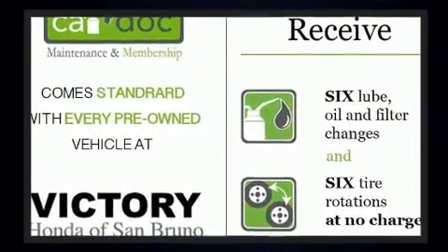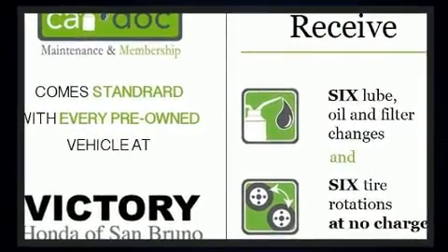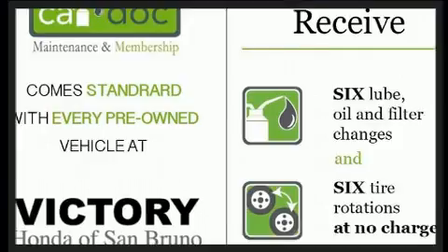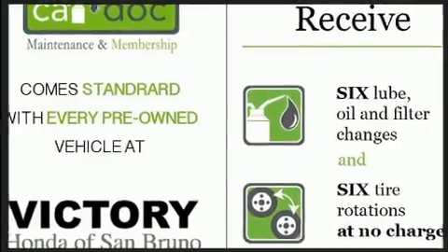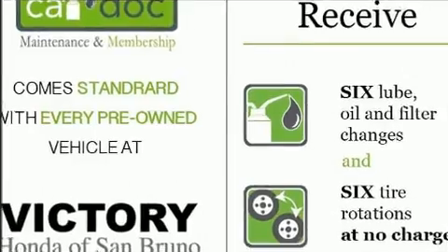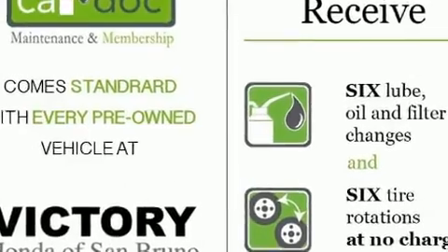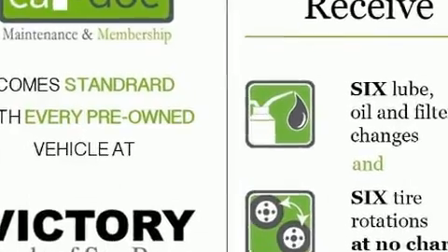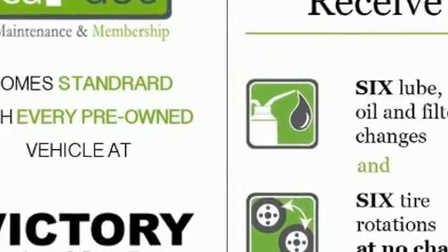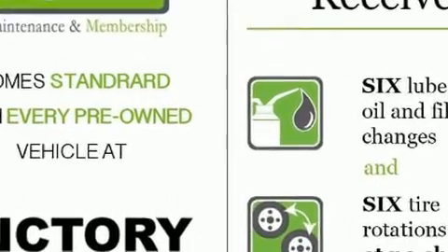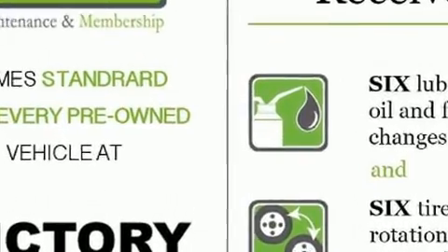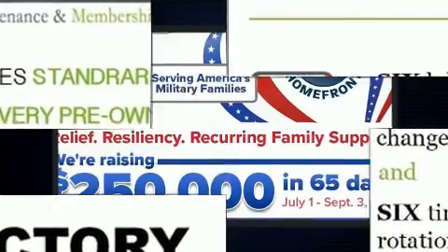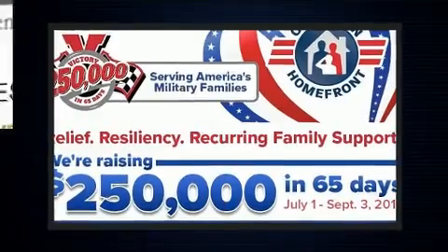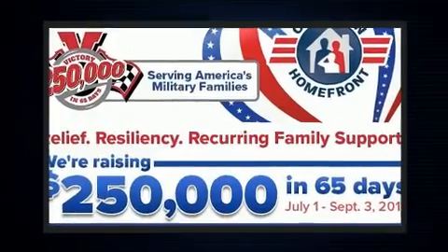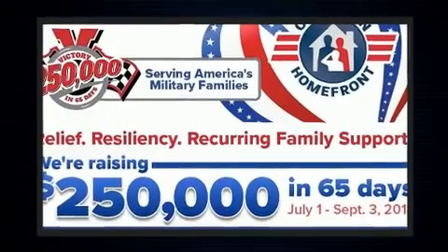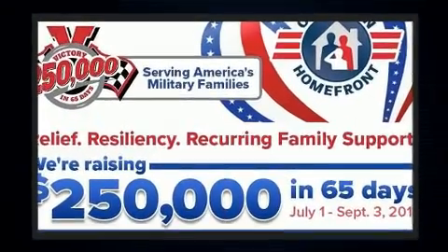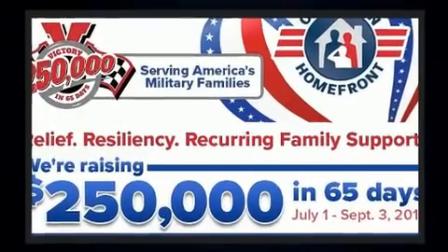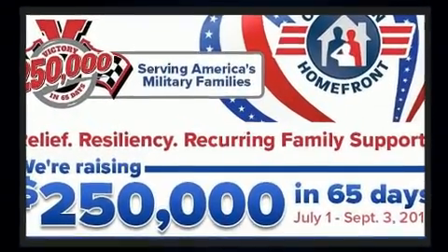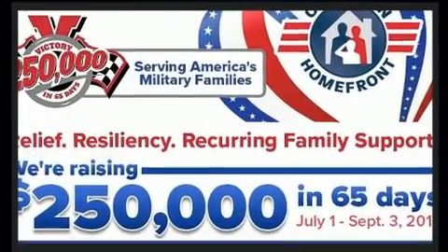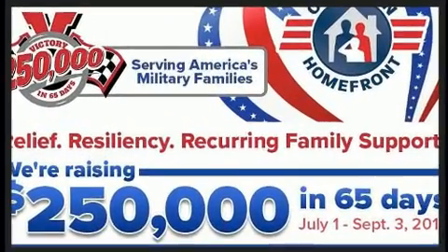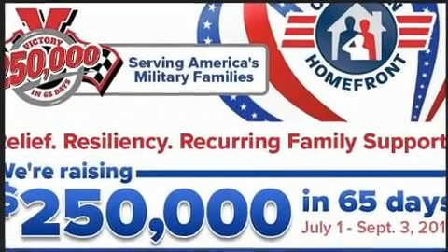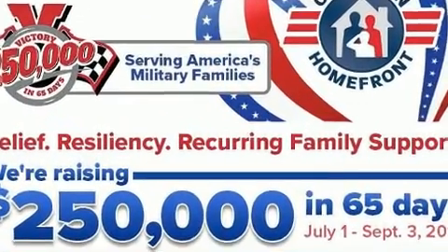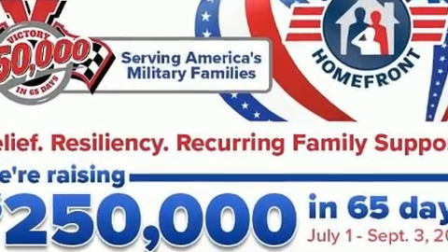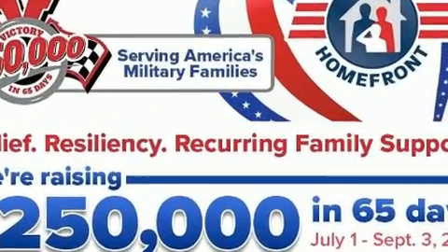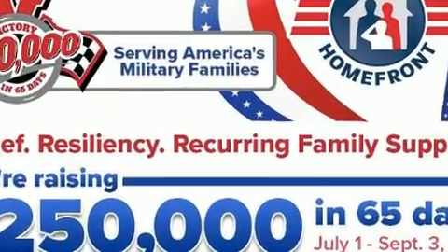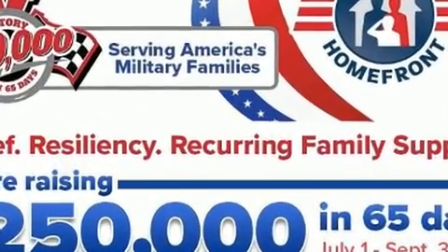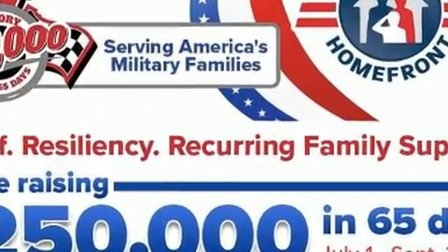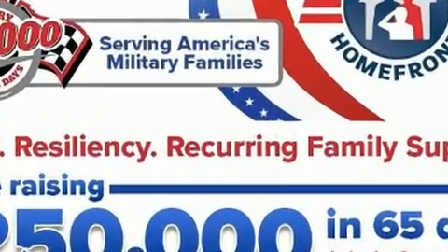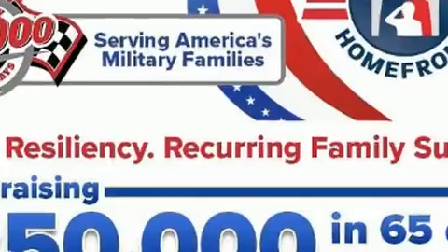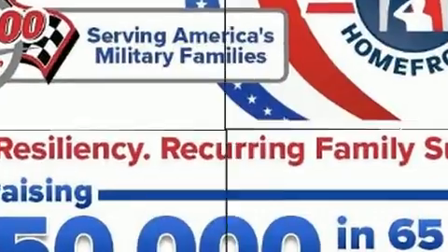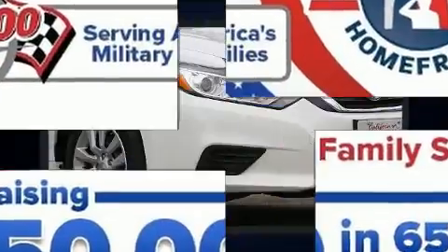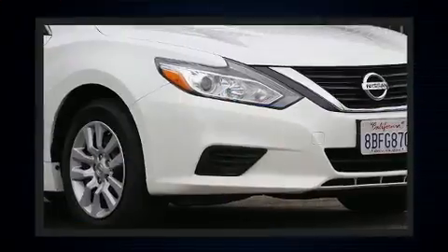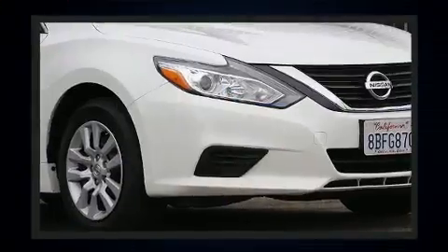It features a continuously variable transmission, front-wheel drive, and a 2.5-liter four-cylinder engine.